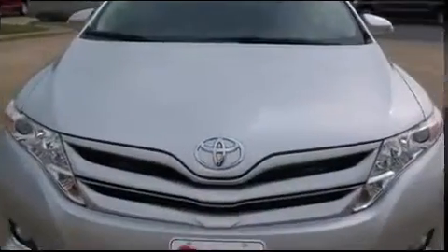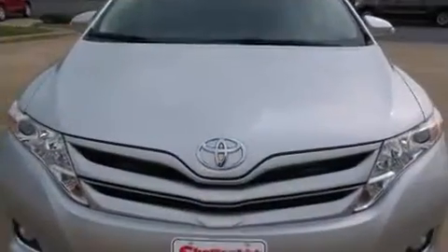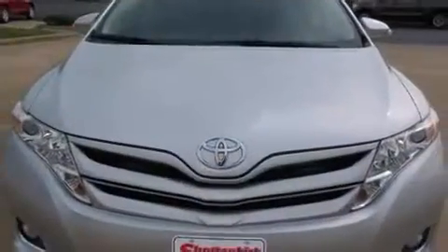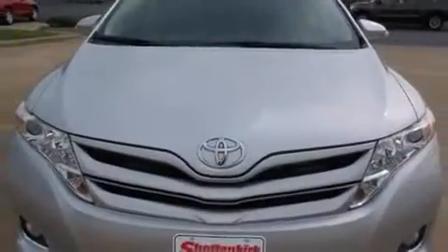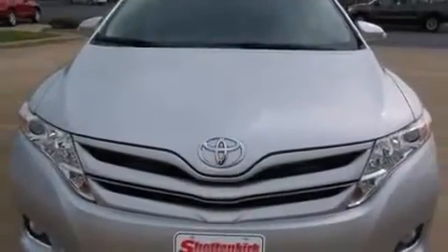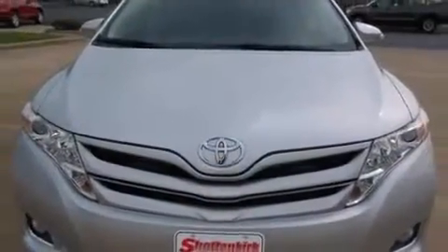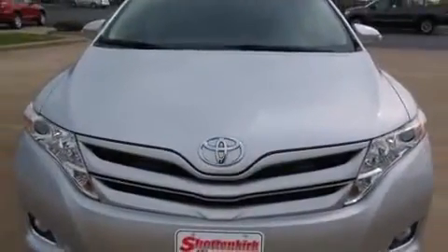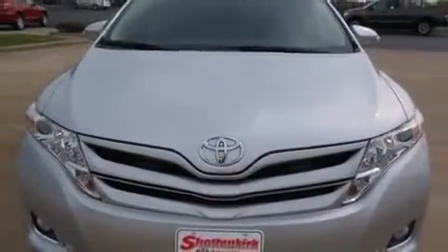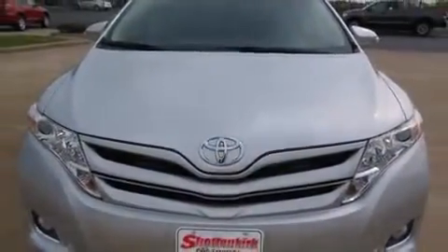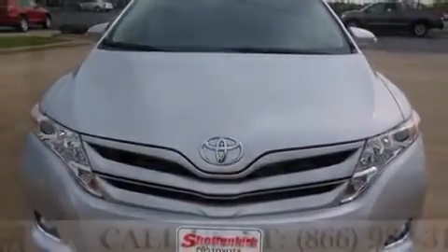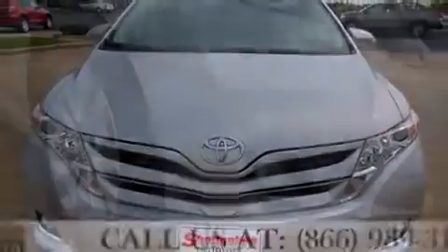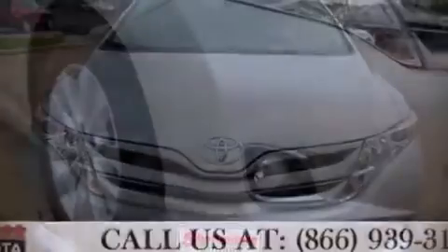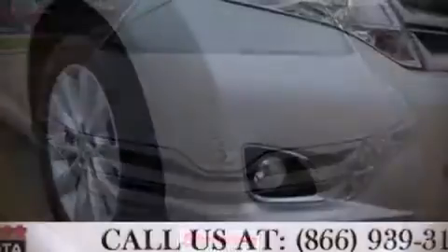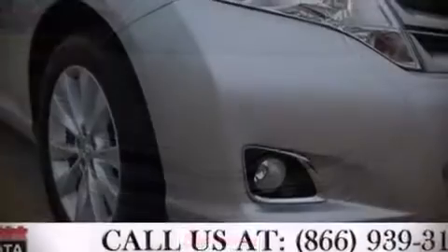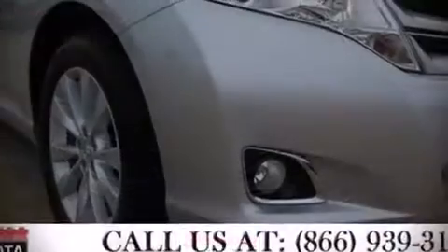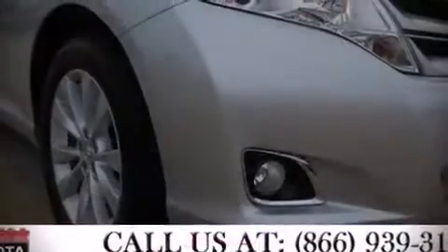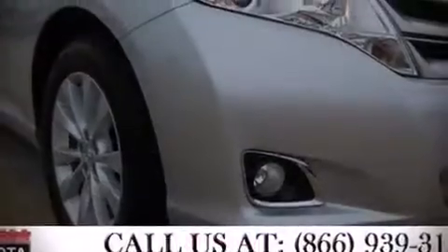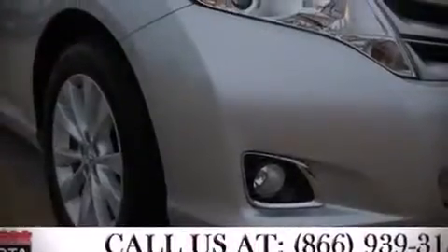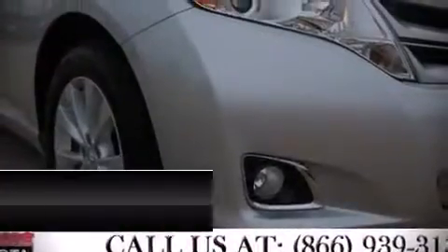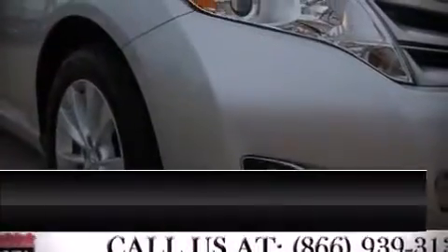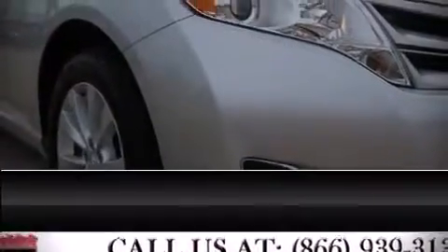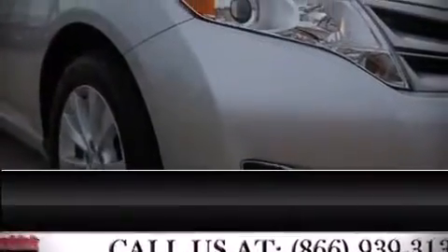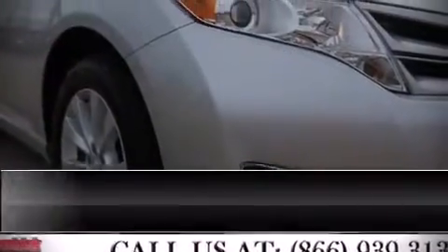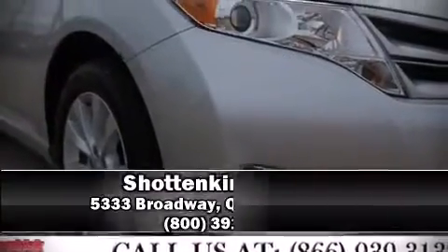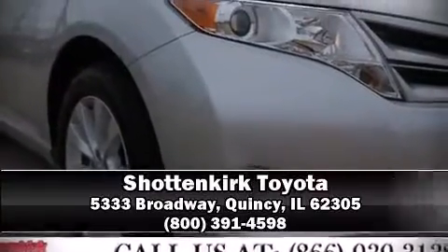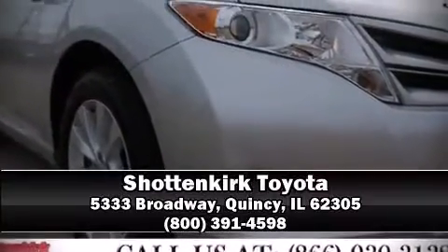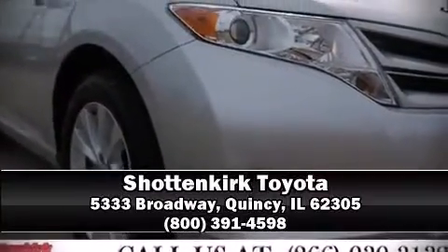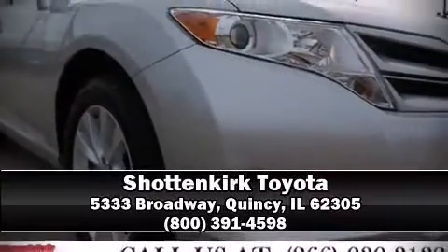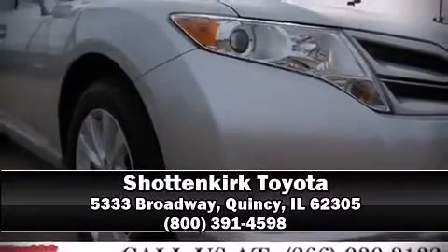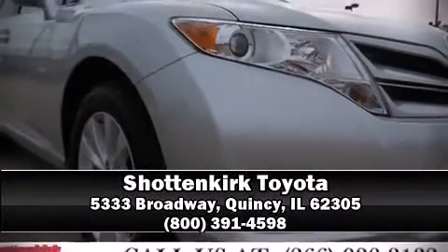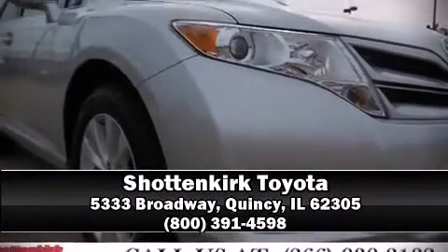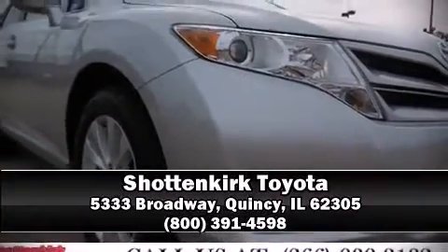Come see us today and we'll help you drive away in your dream vehicle.